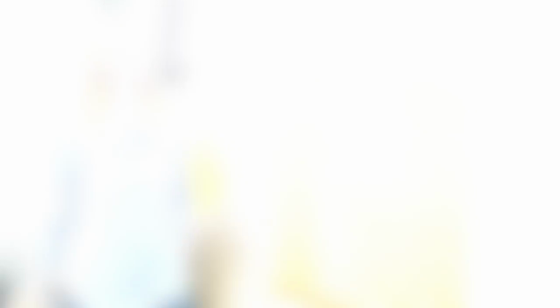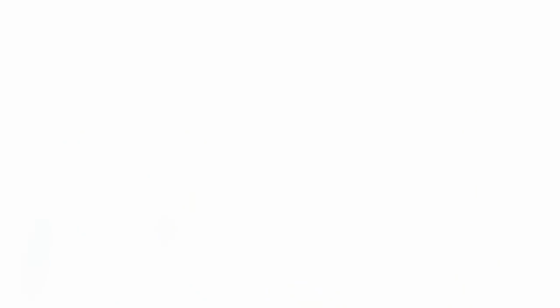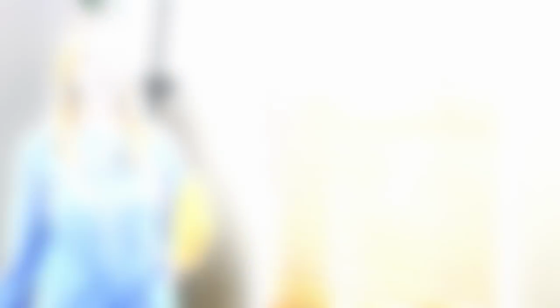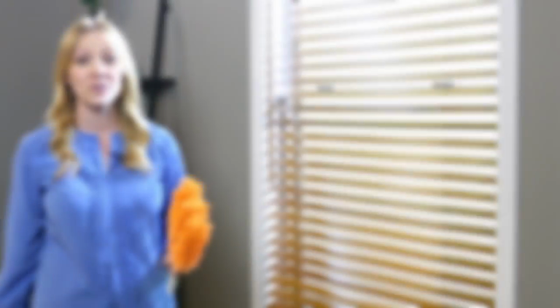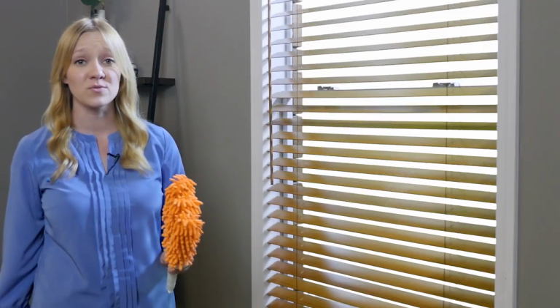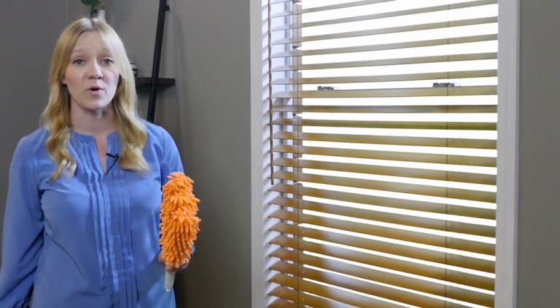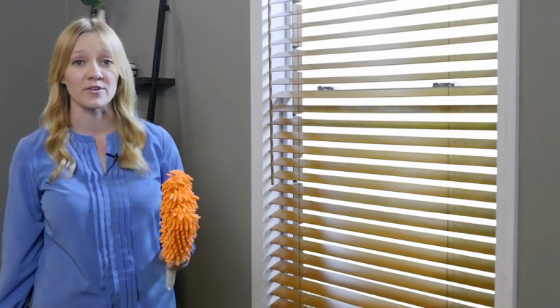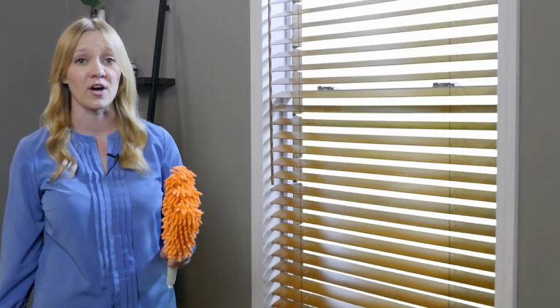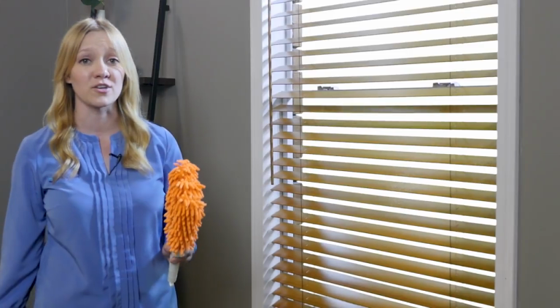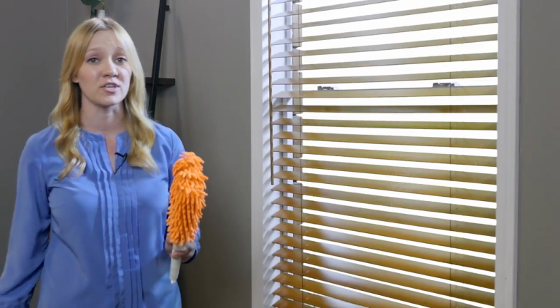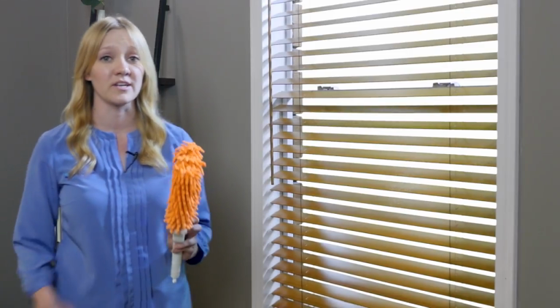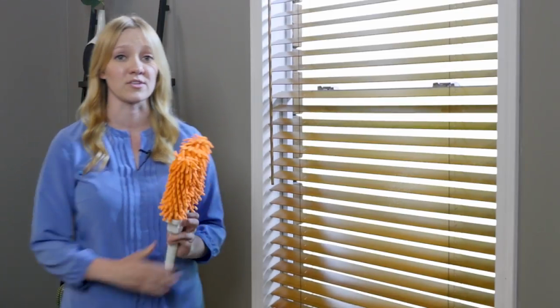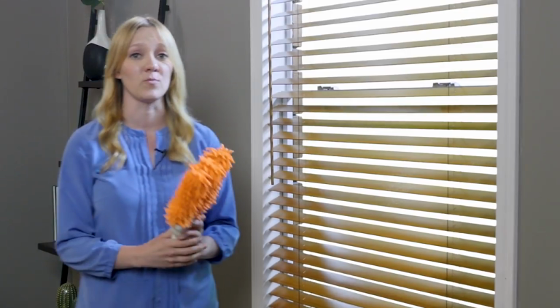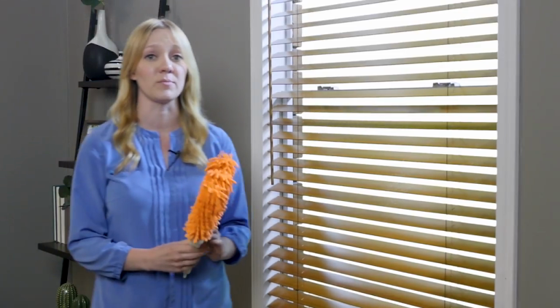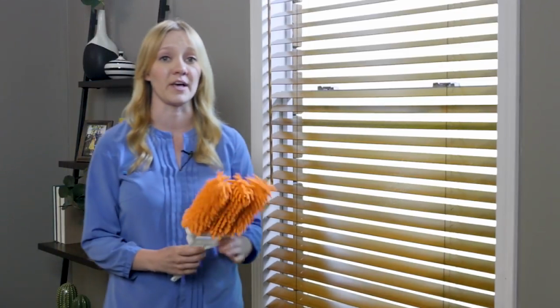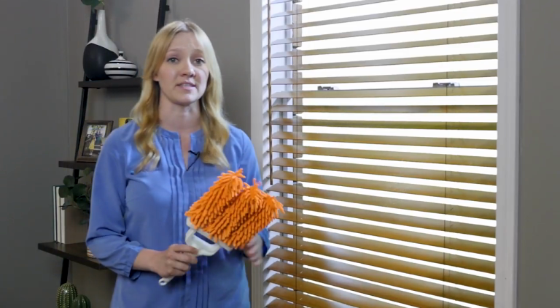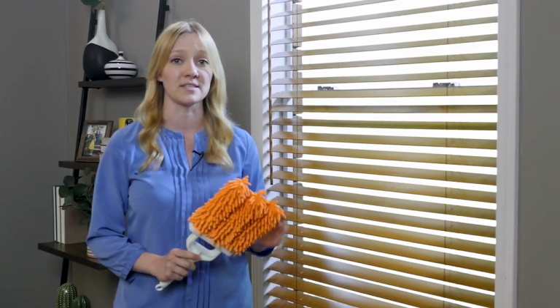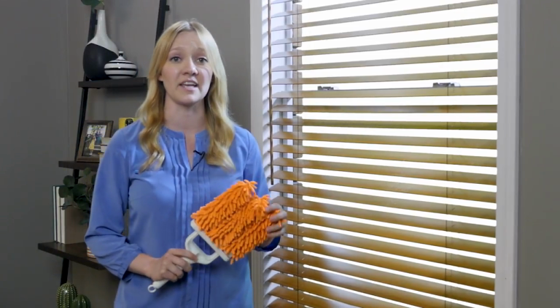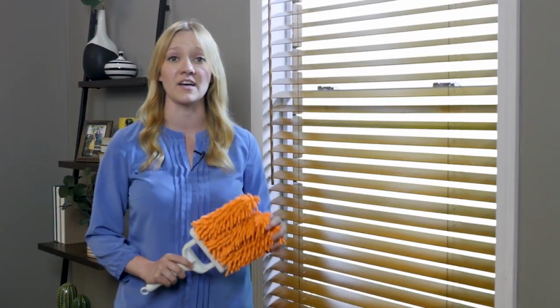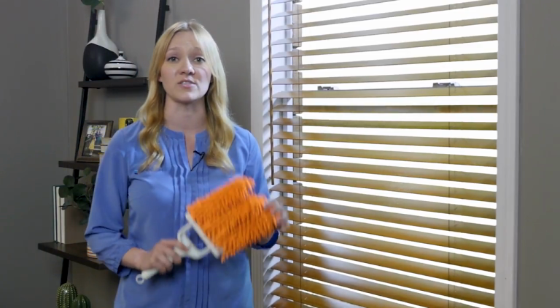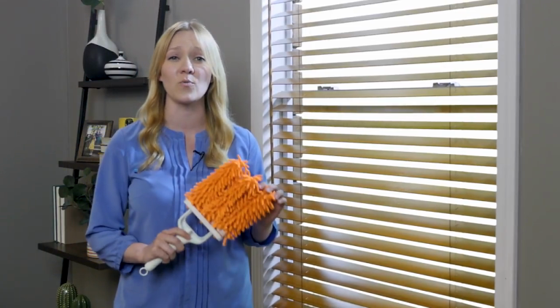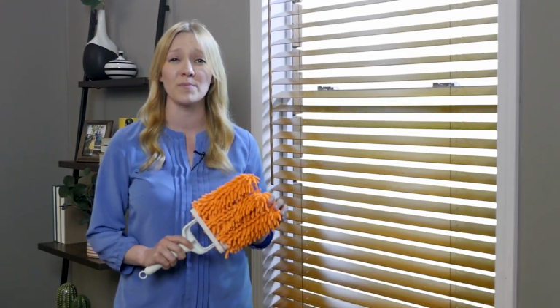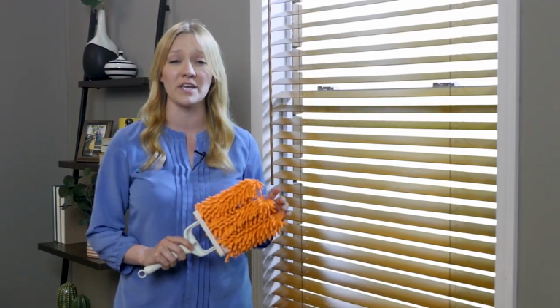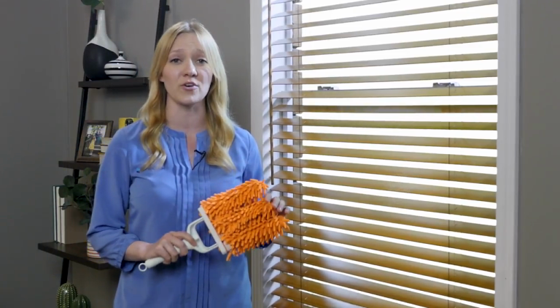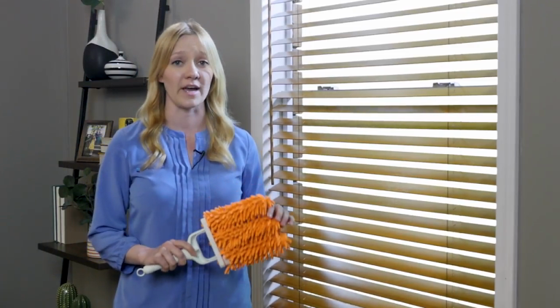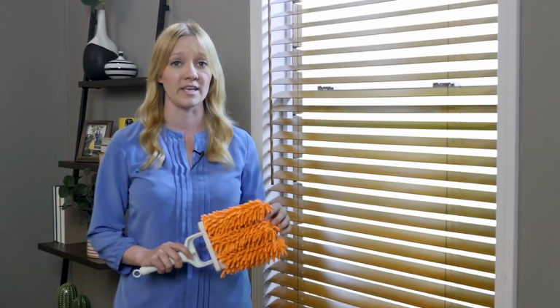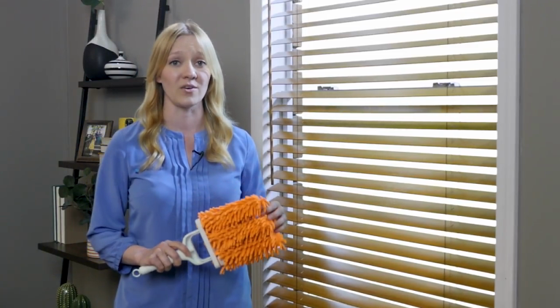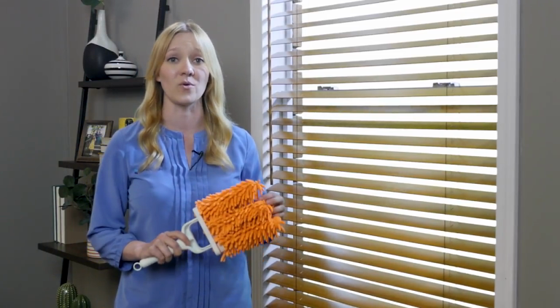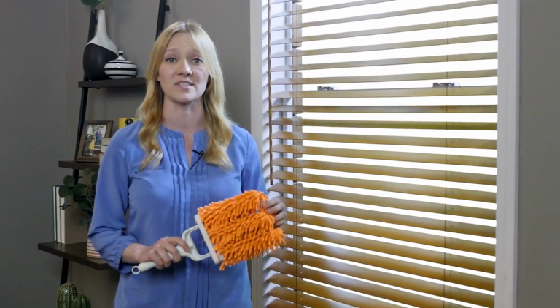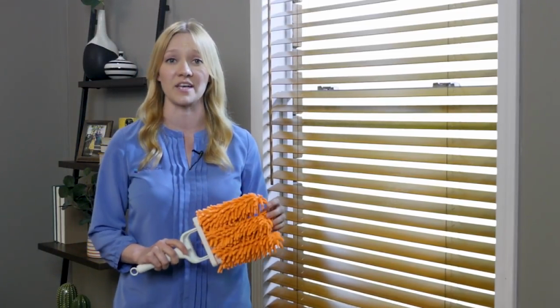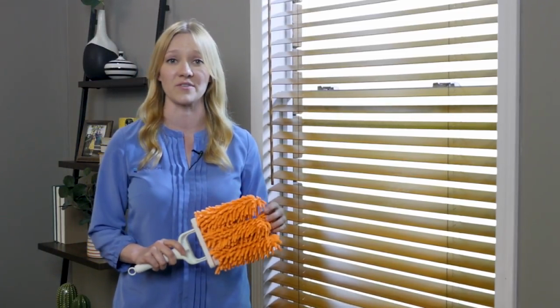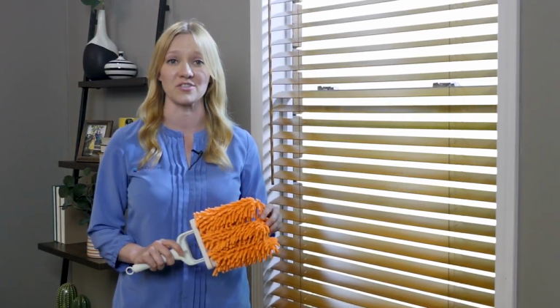Never use water or harsh cleaners on wood blinds. They can cause warping, cracking, or discoloration.